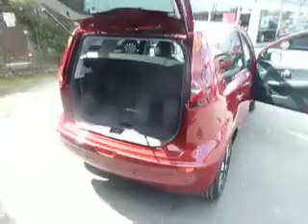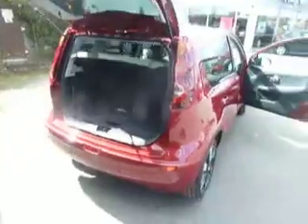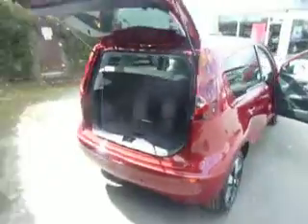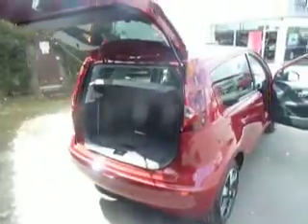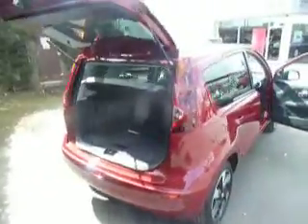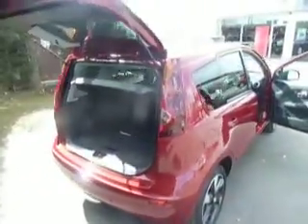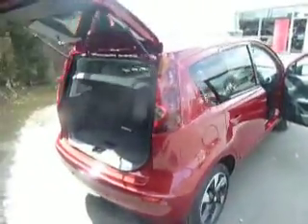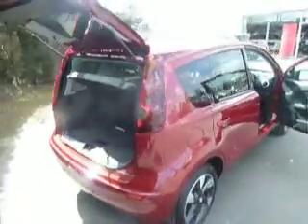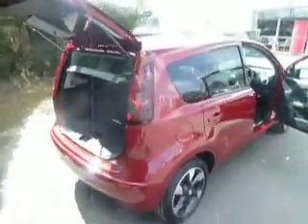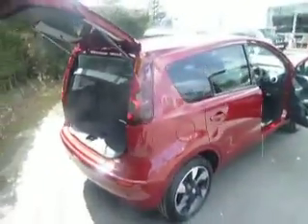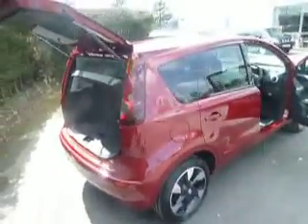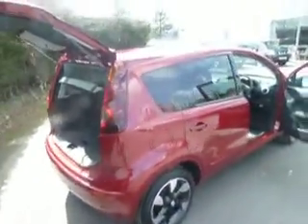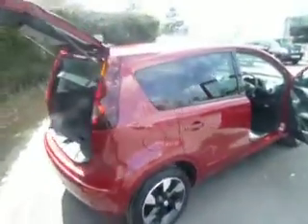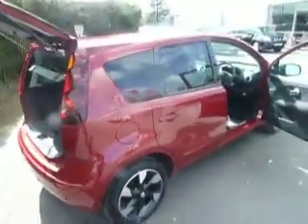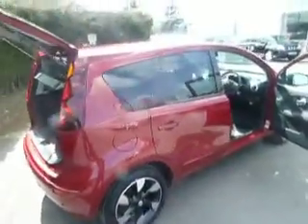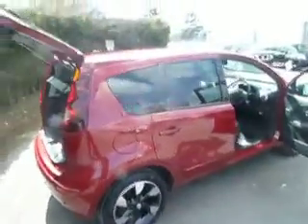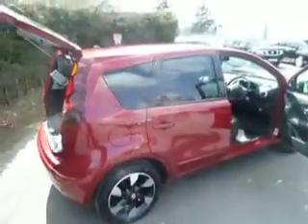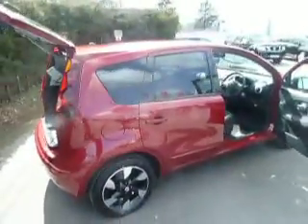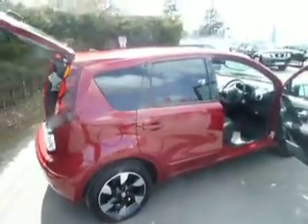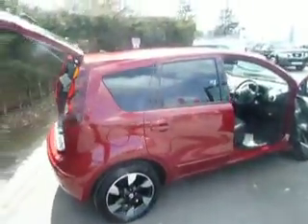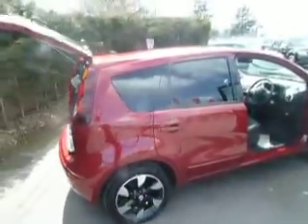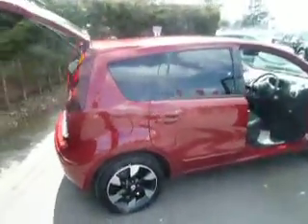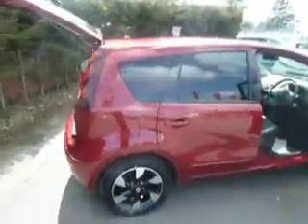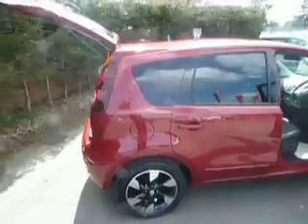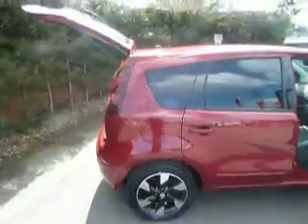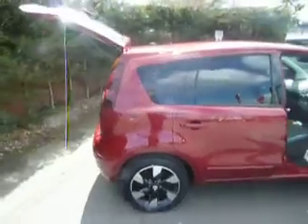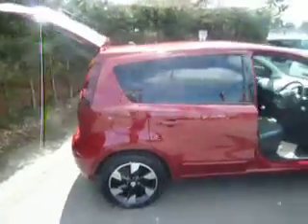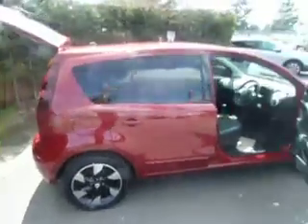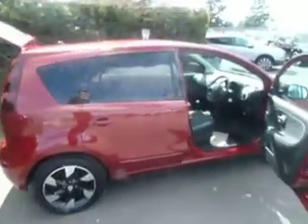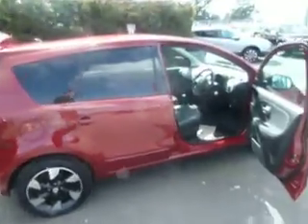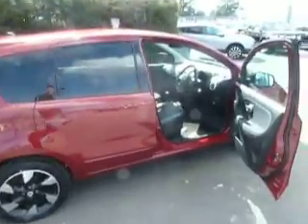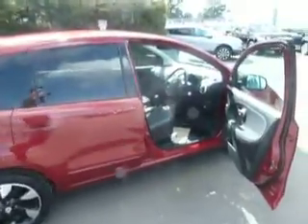Only delivery miles on this one. It's a fantastic buy — it's a brand new car and there are great savings to be had on it.